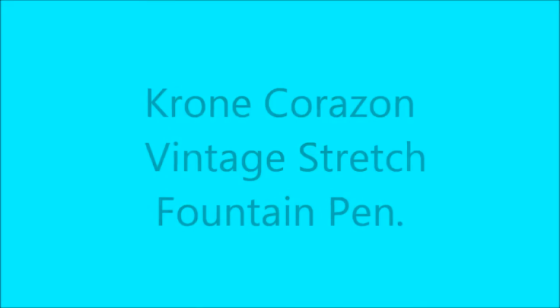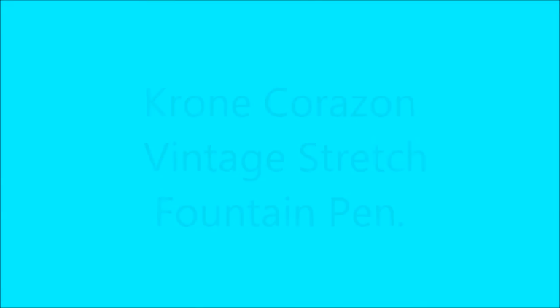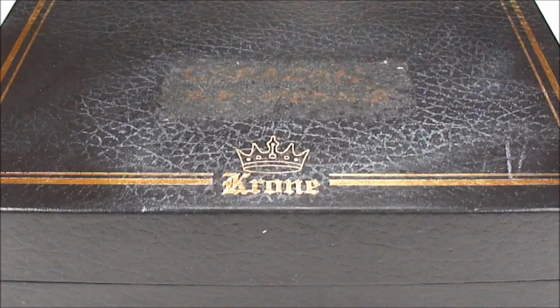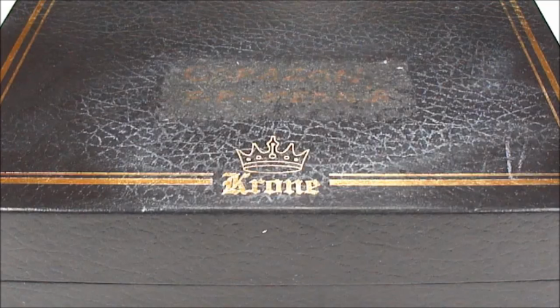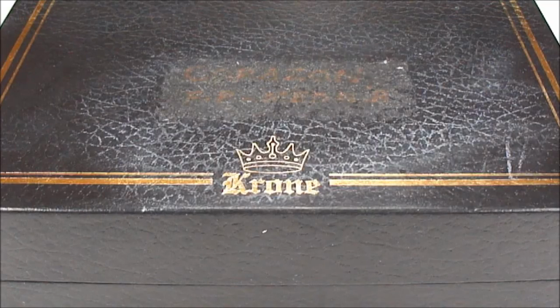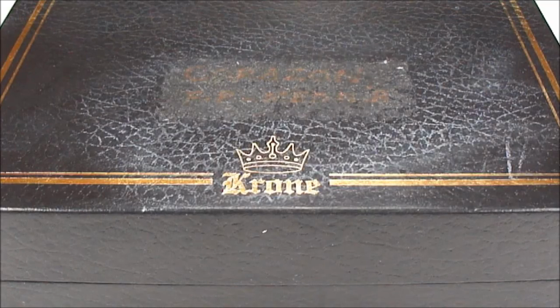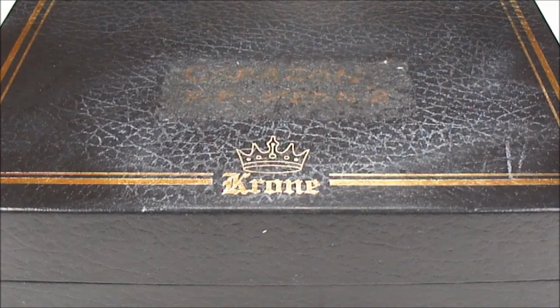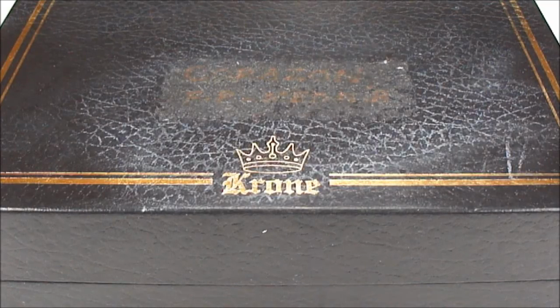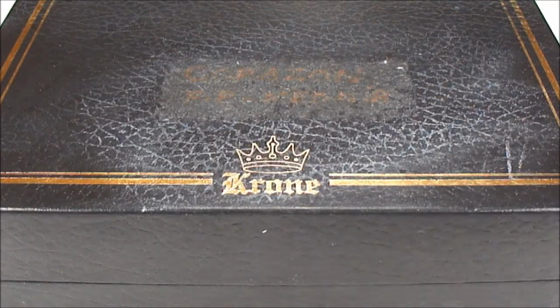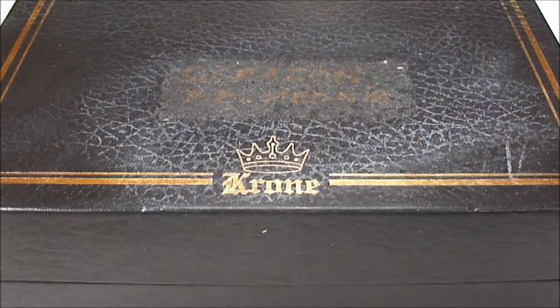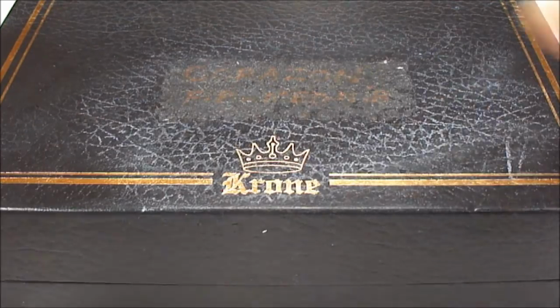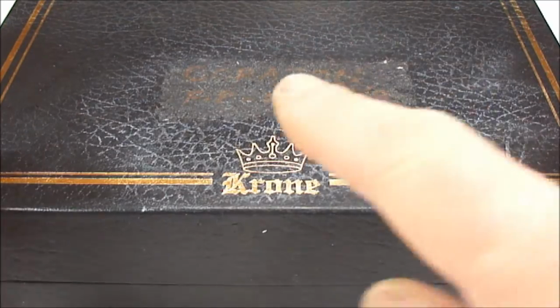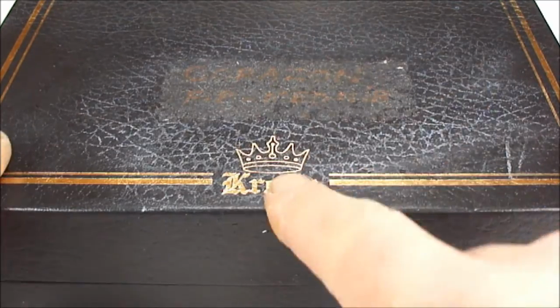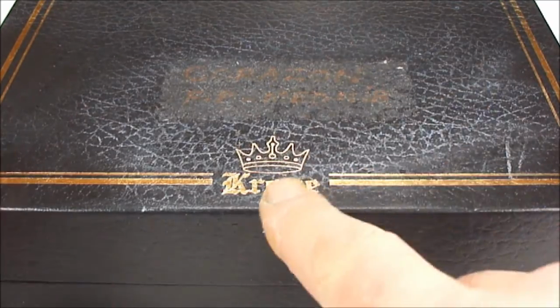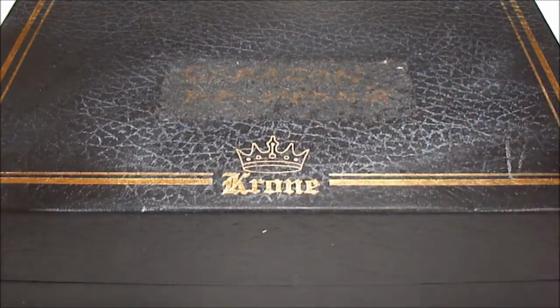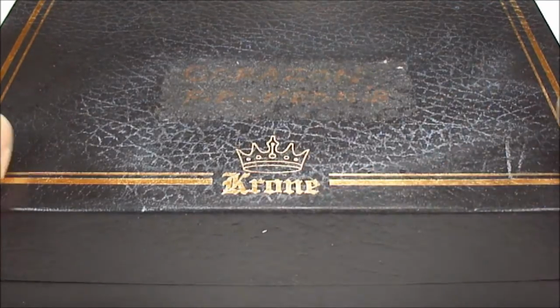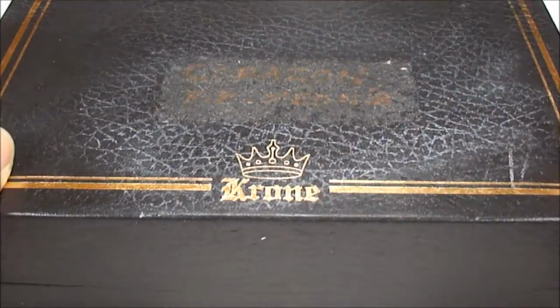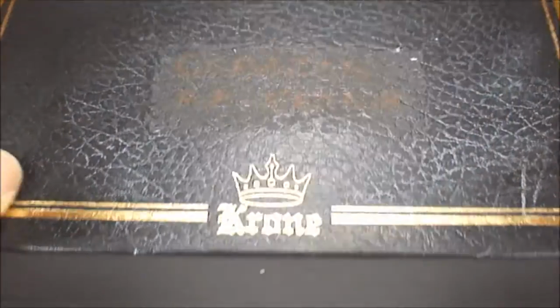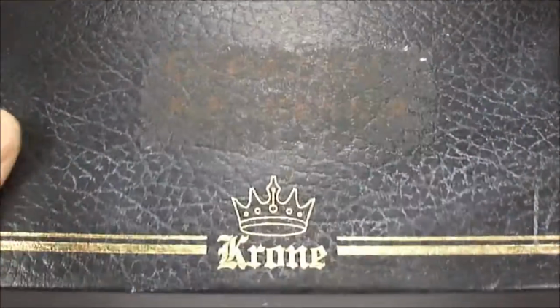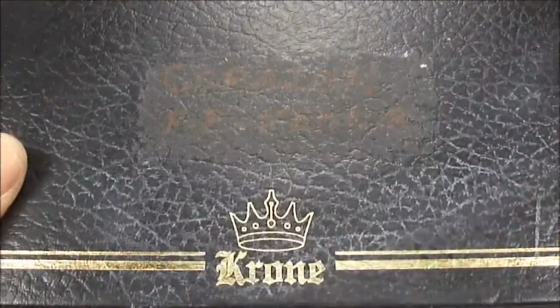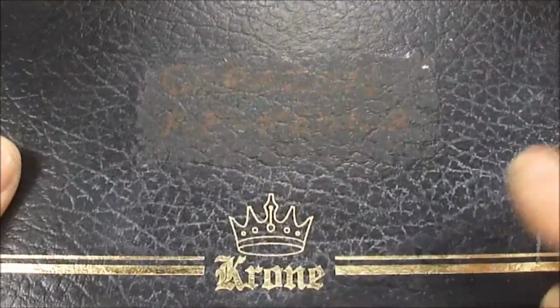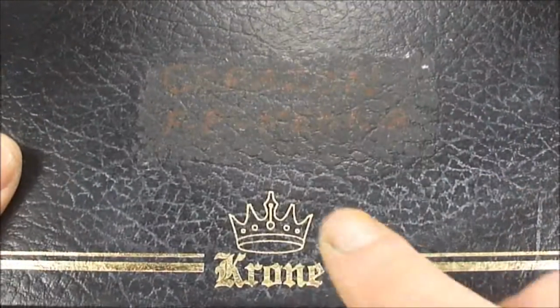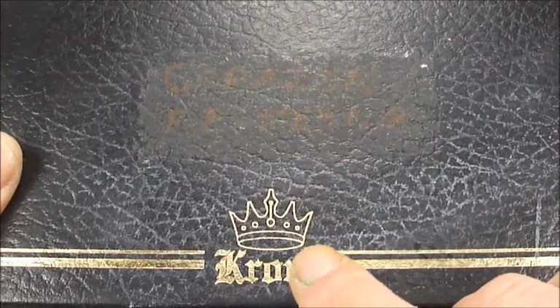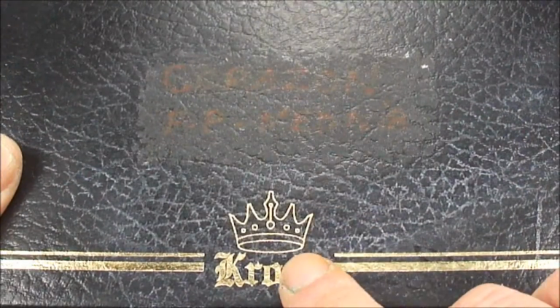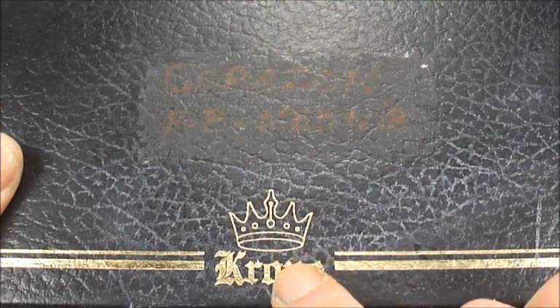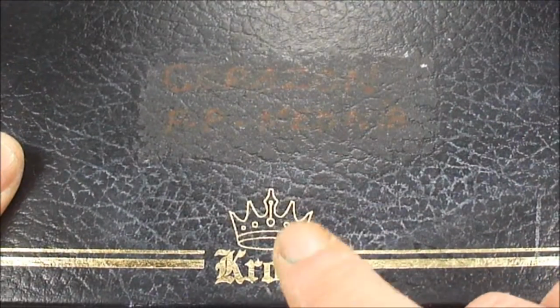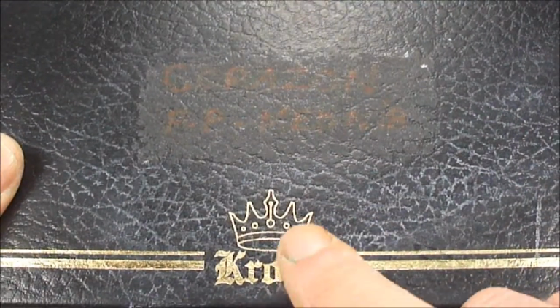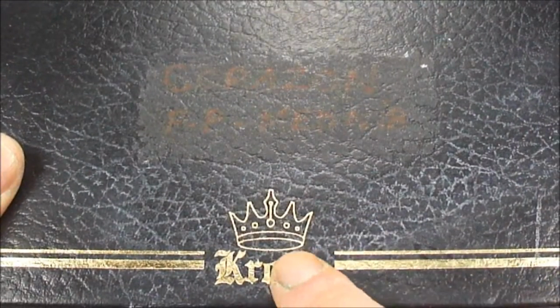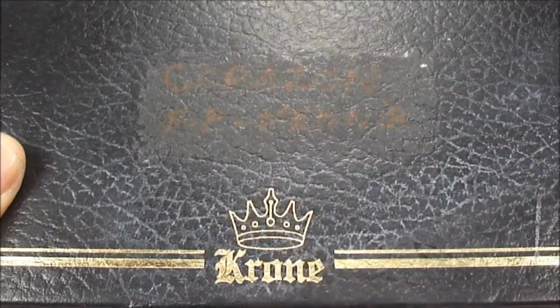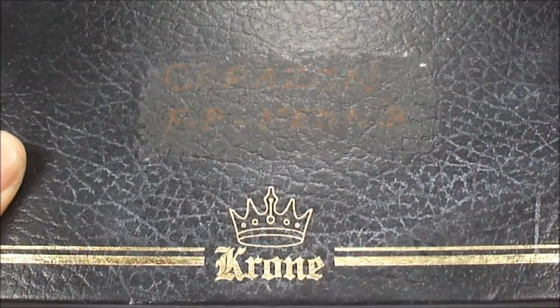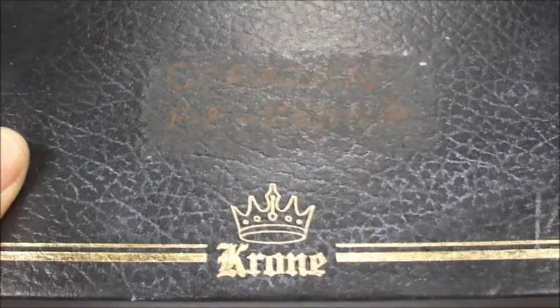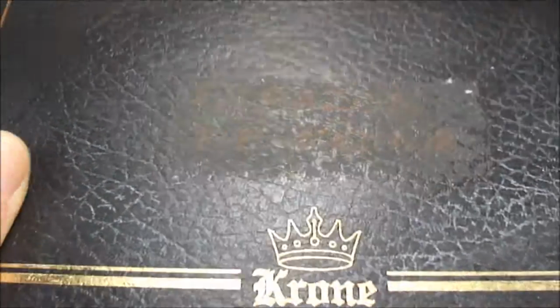Hi everybody, Steph here. Today what we're going to show you is a Krone Fountain Pen.